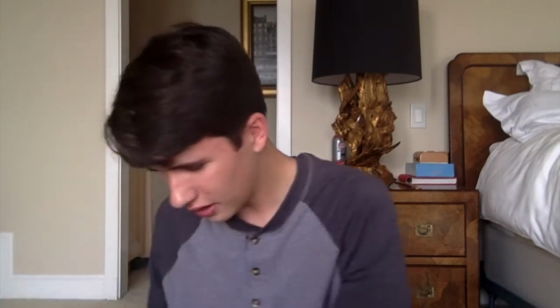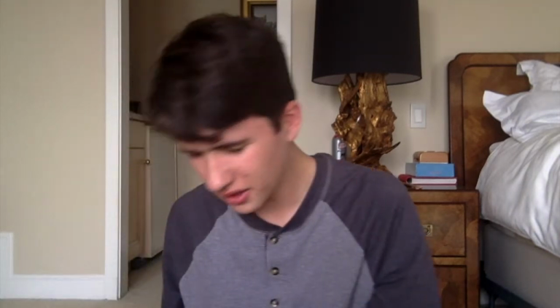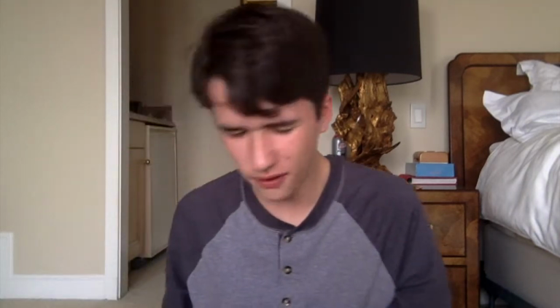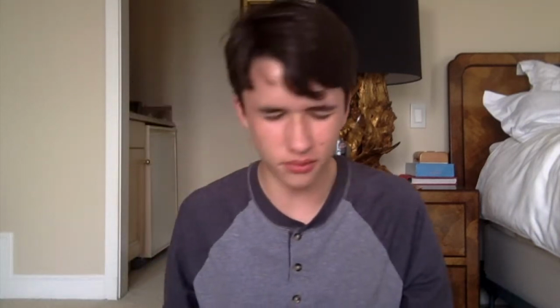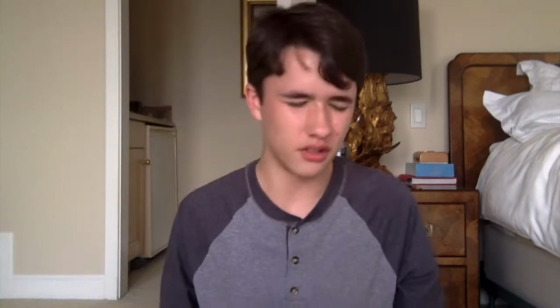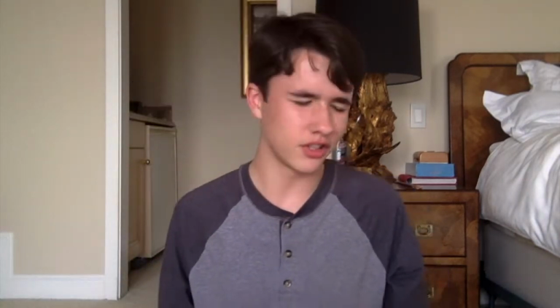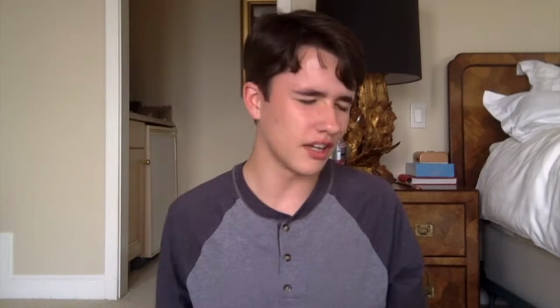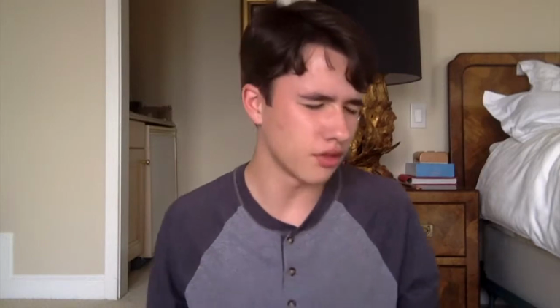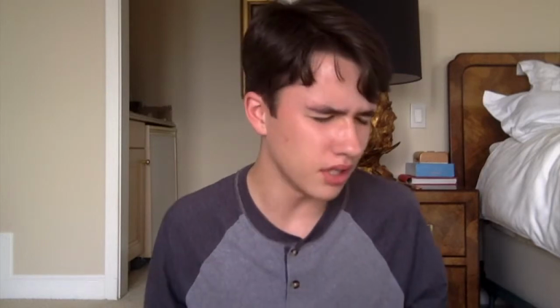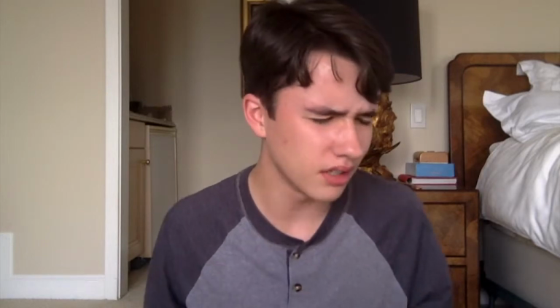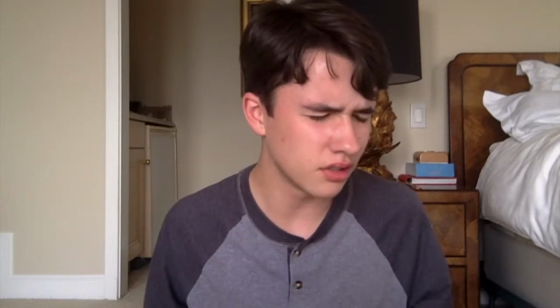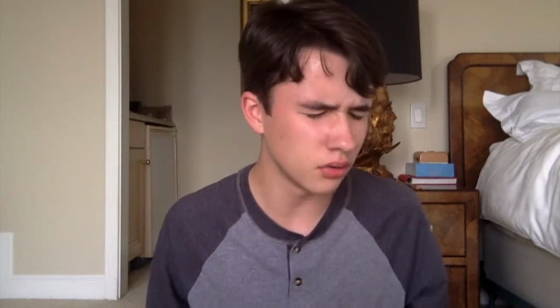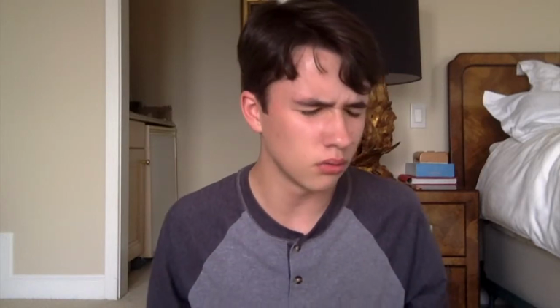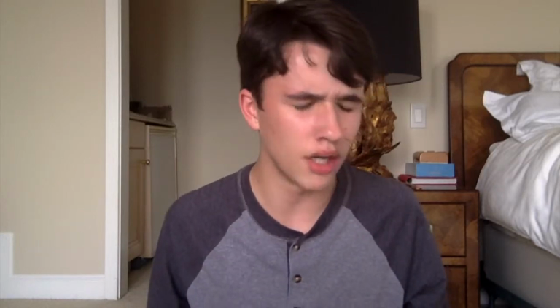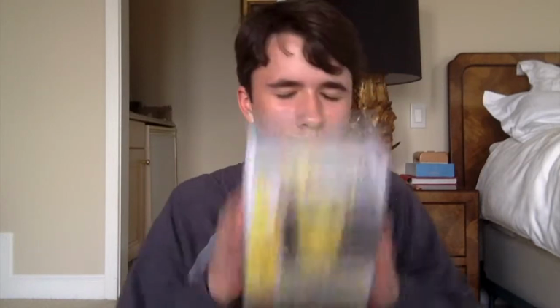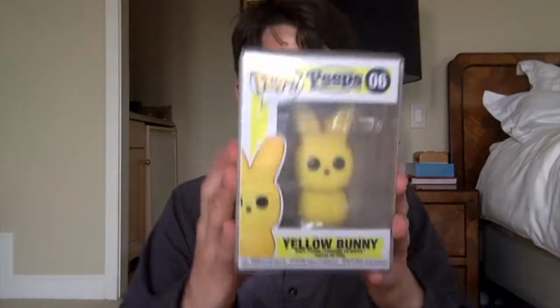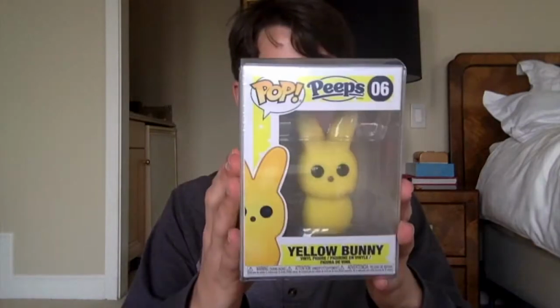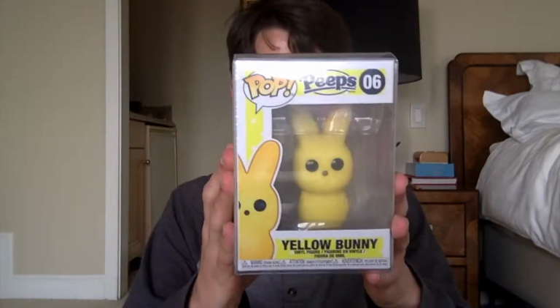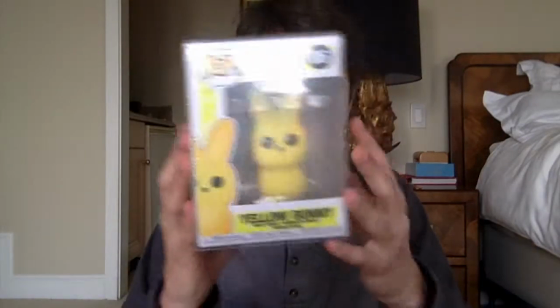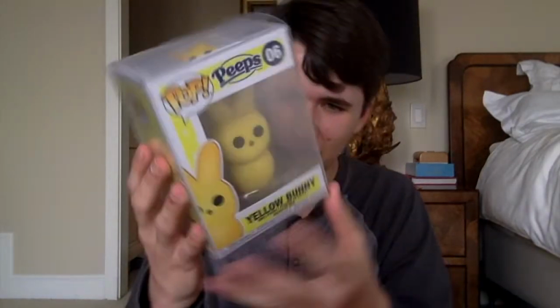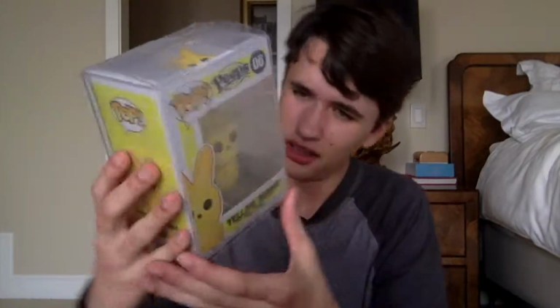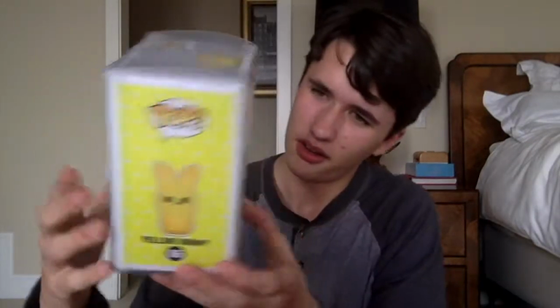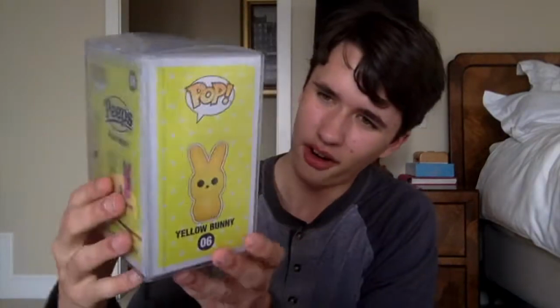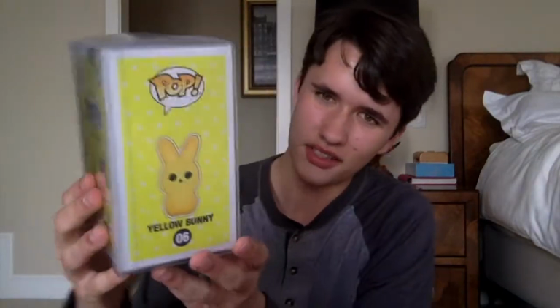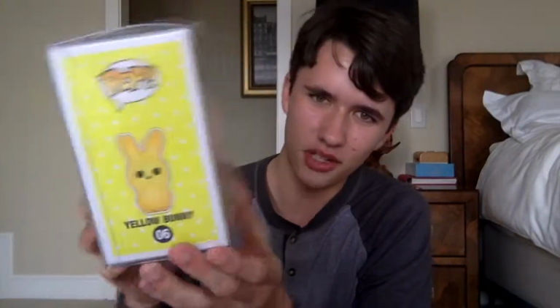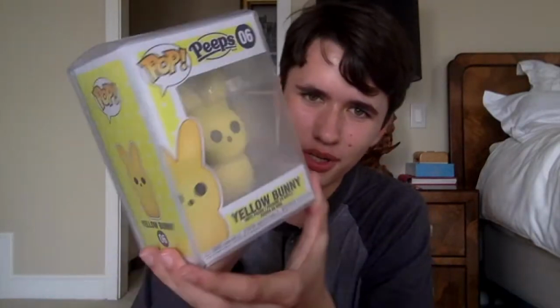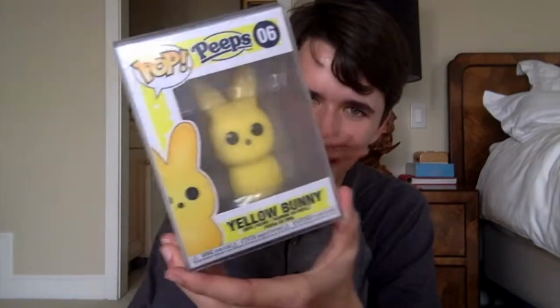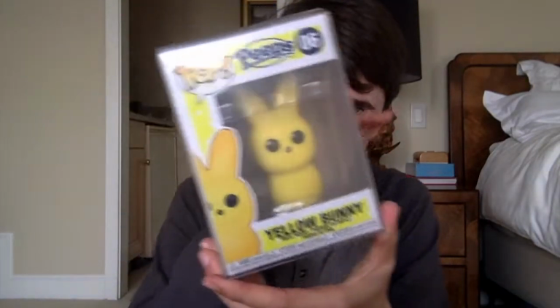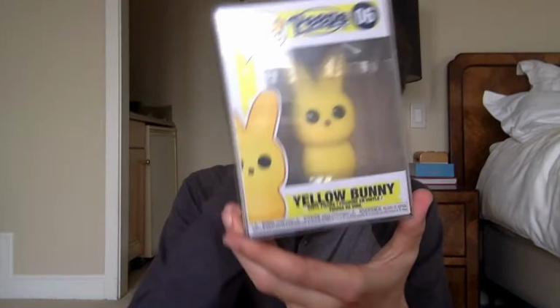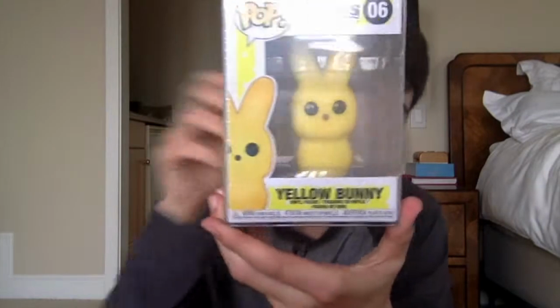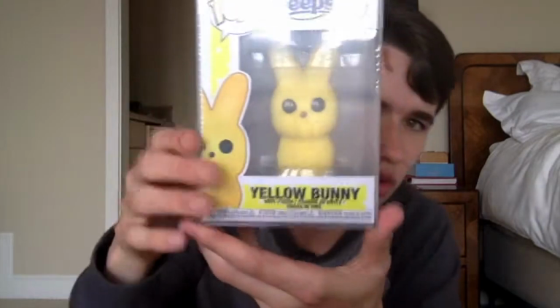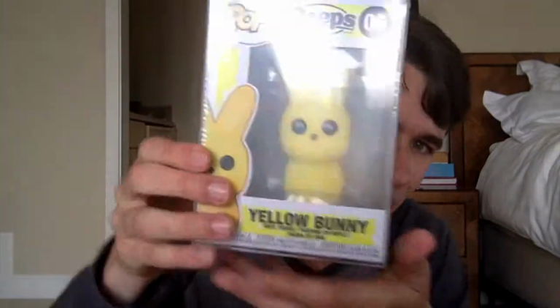So here is the first one. I'll show you guys in three, two, one — boom. Alright!